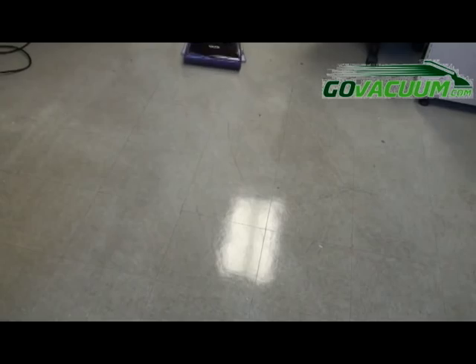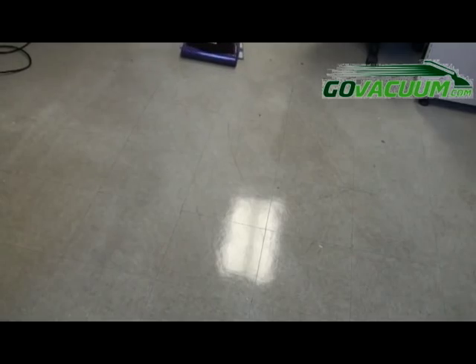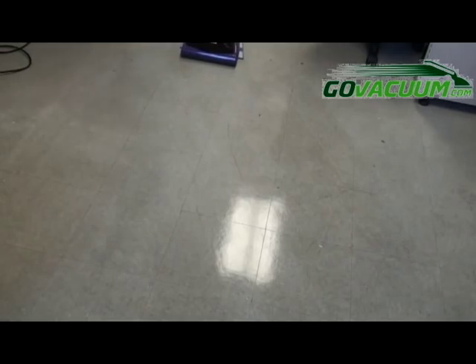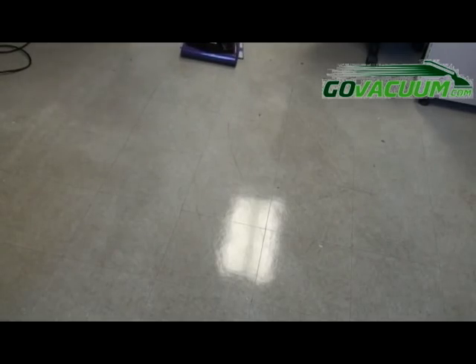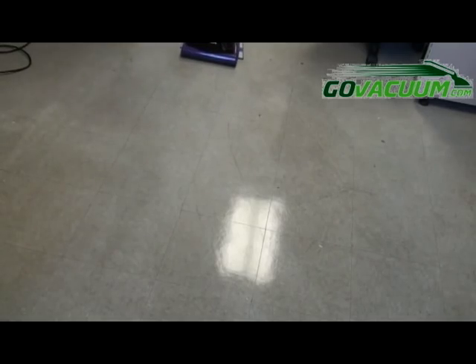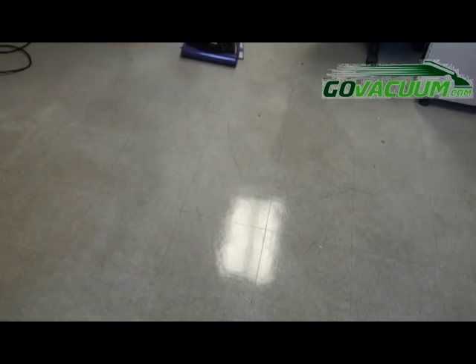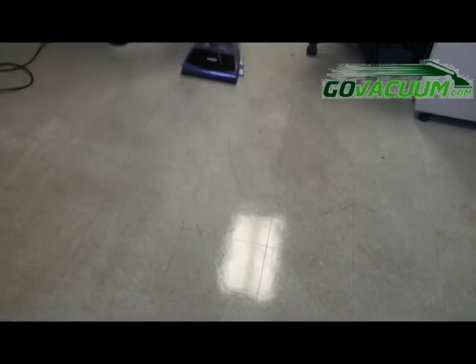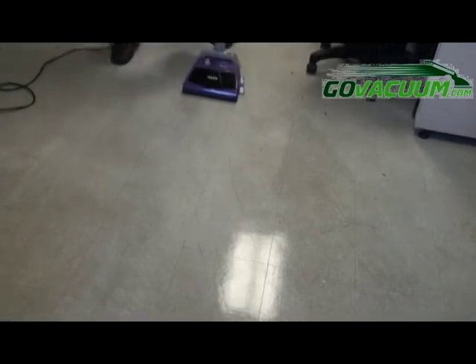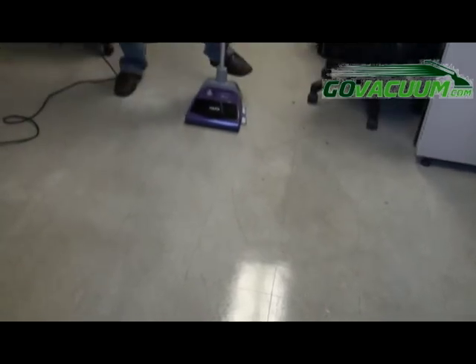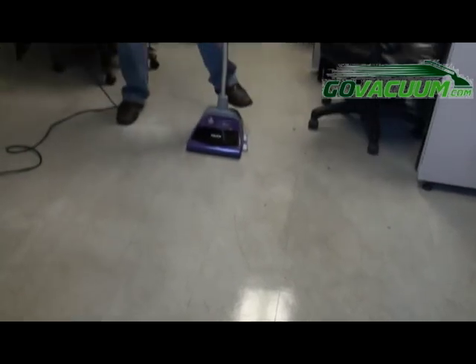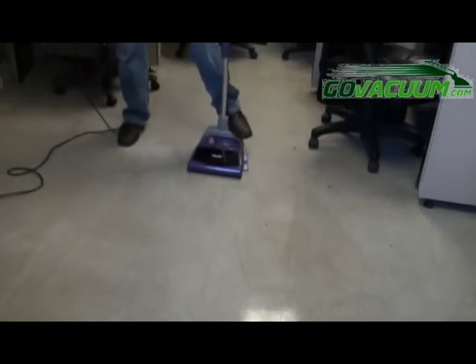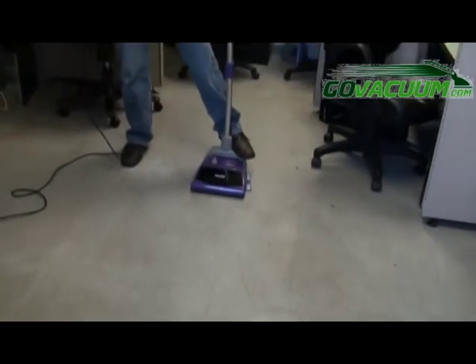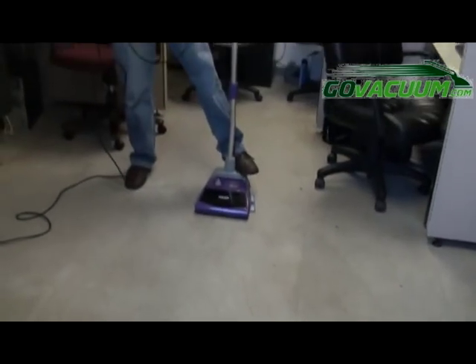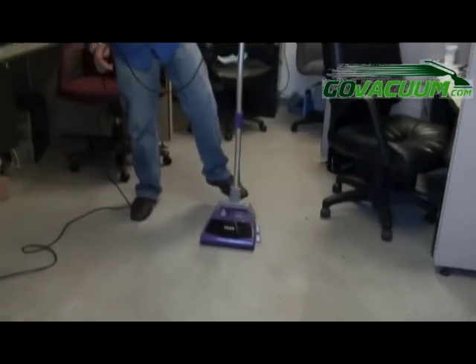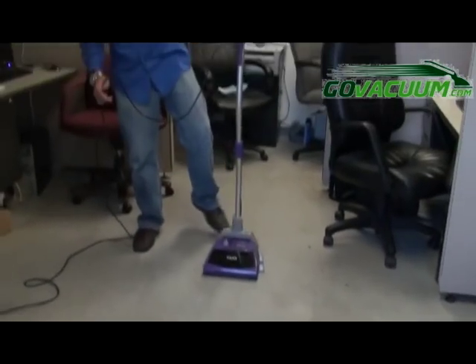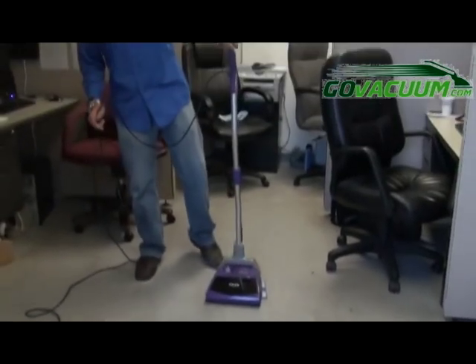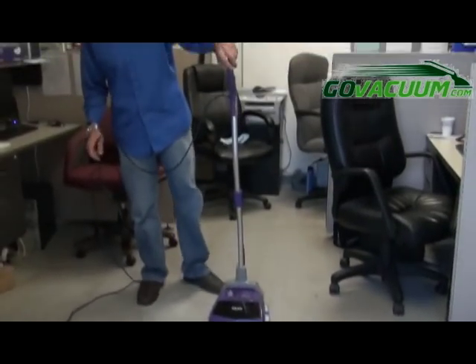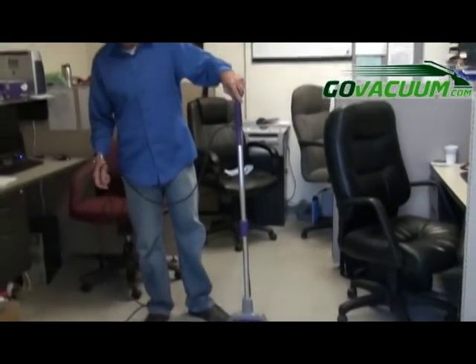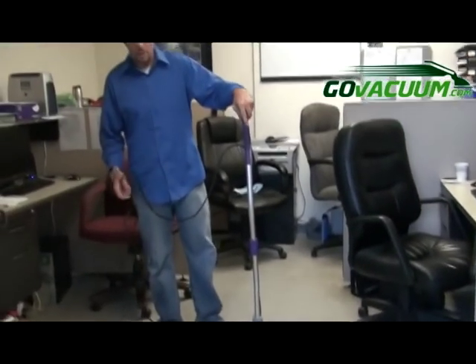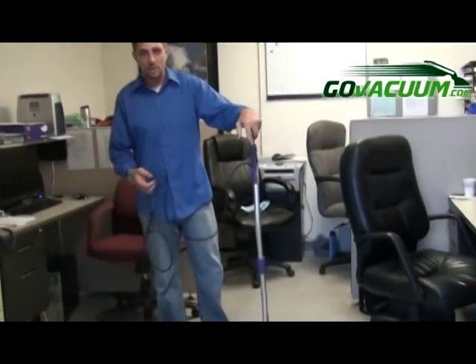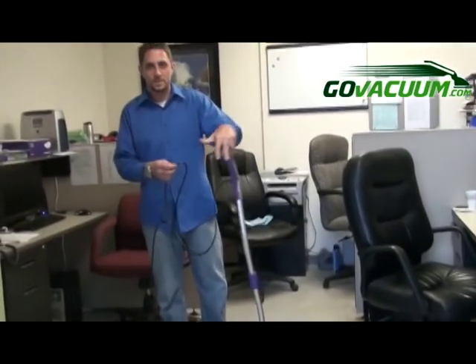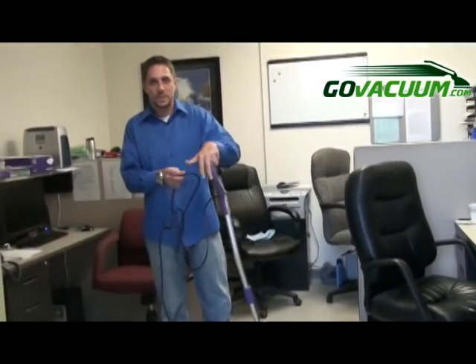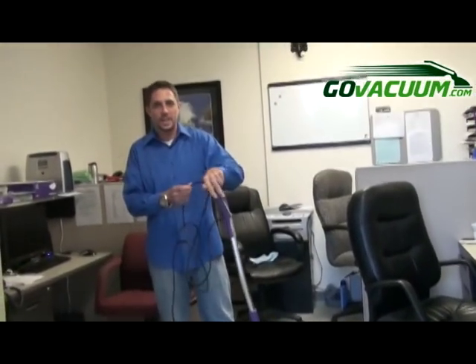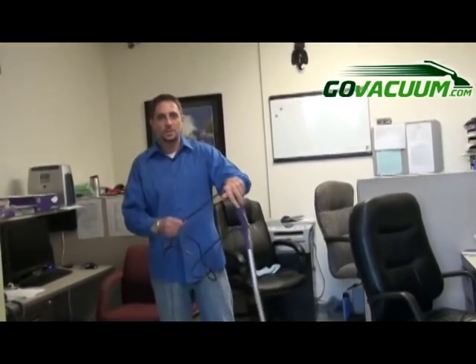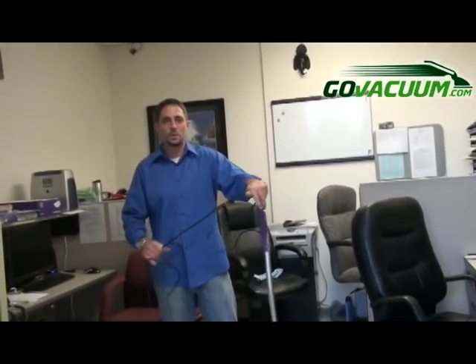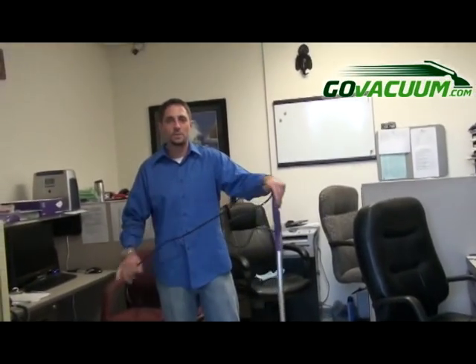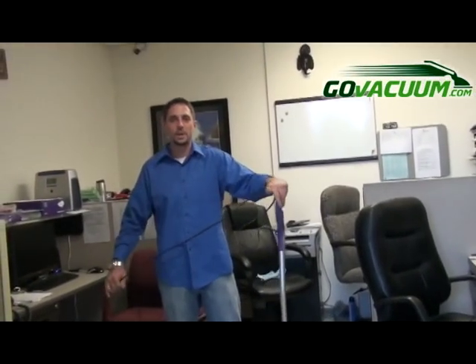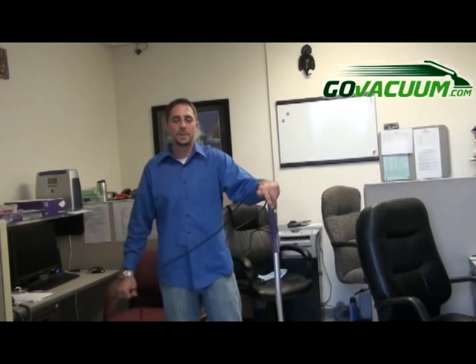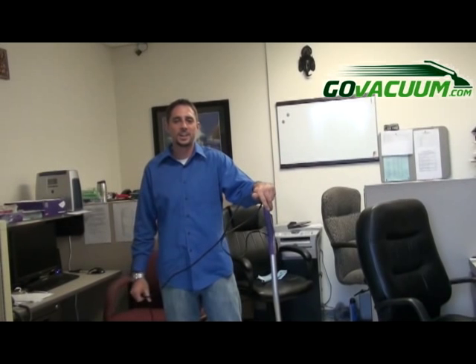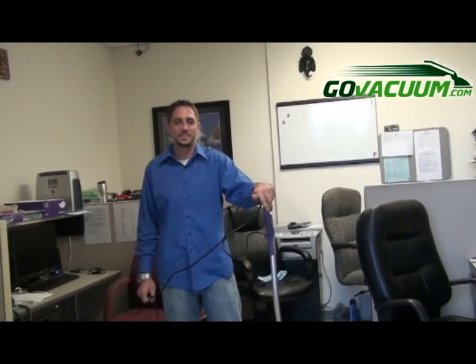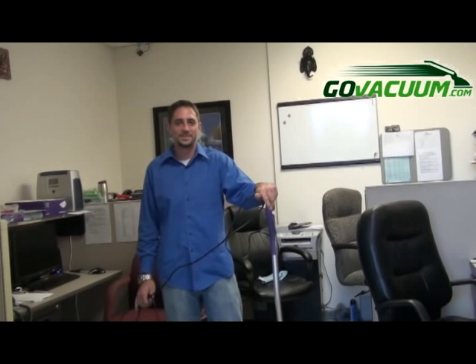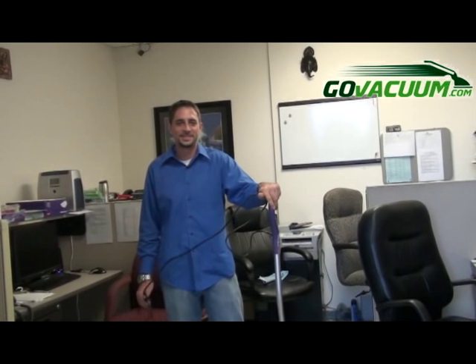You can see it did a good job. Check it out — GoVacuum.com.